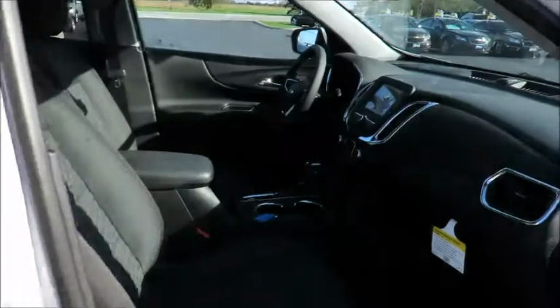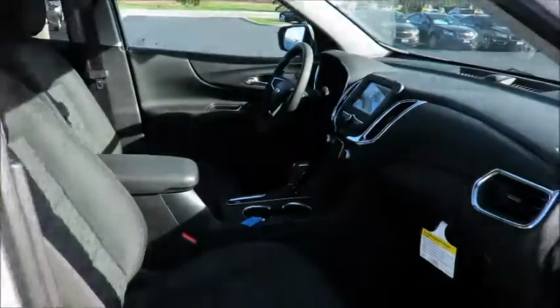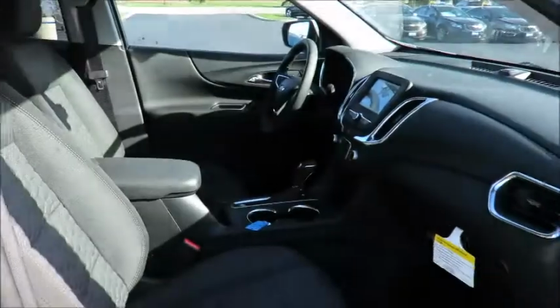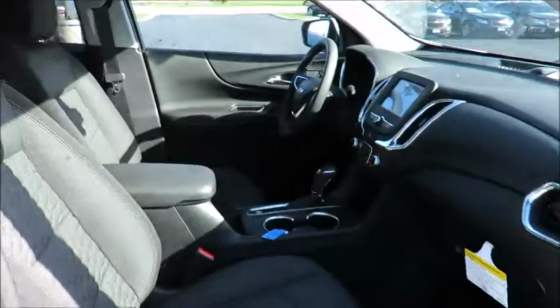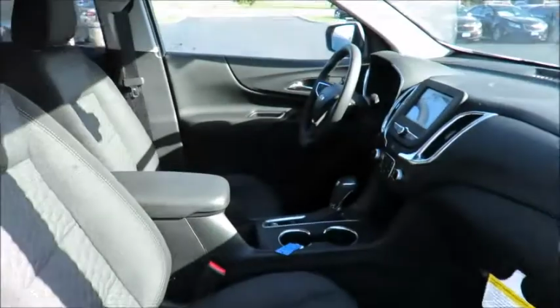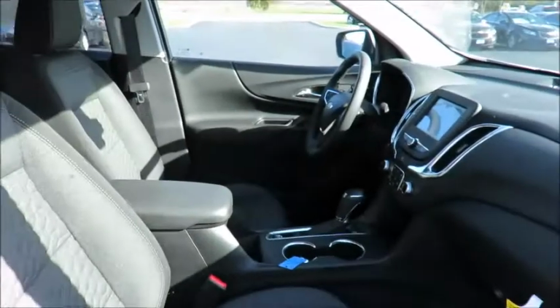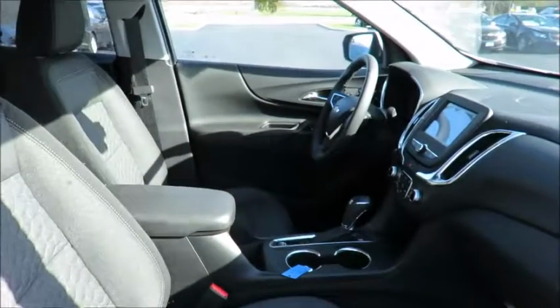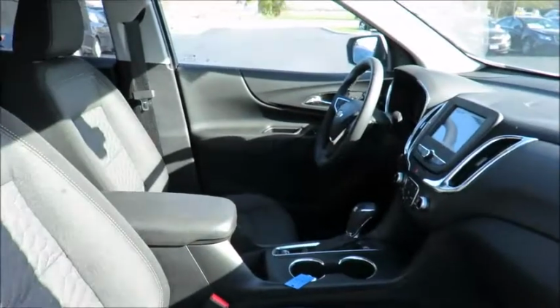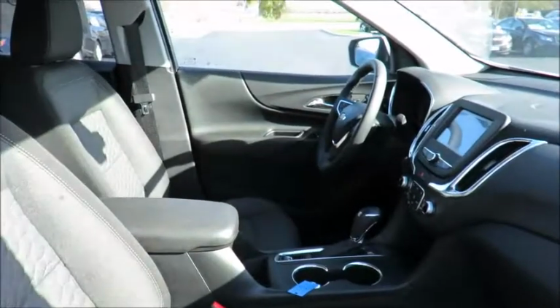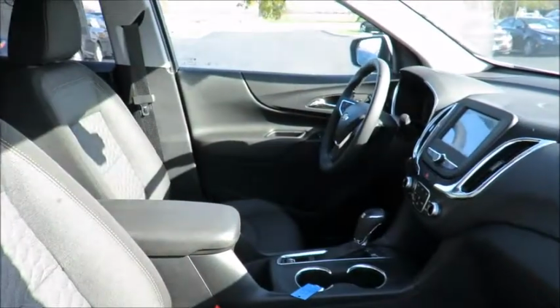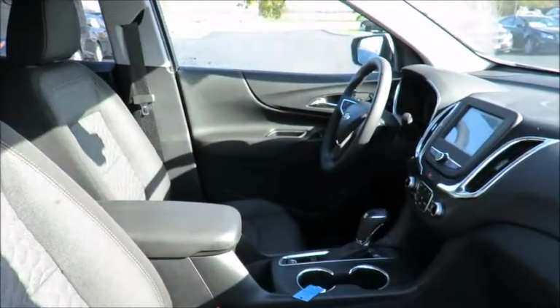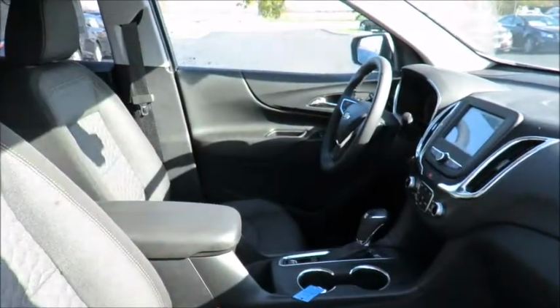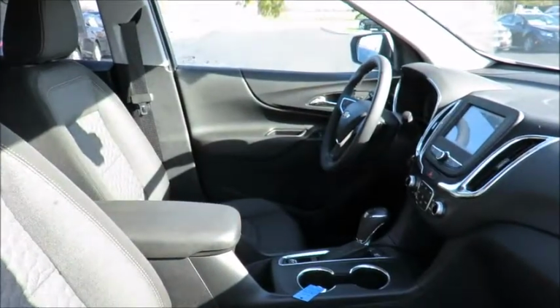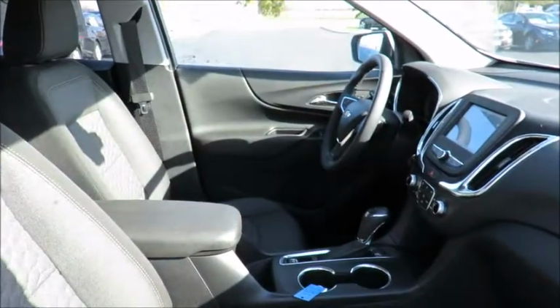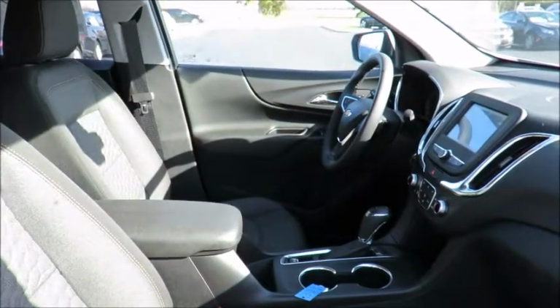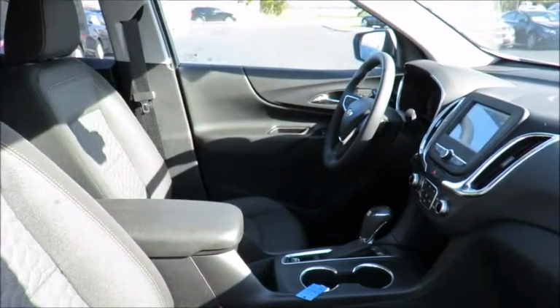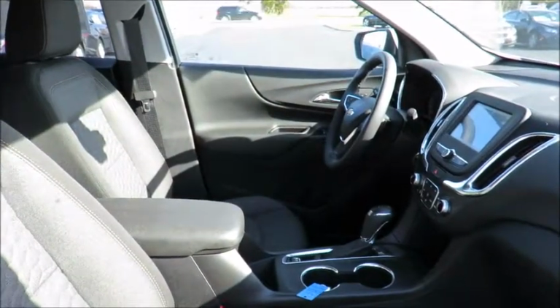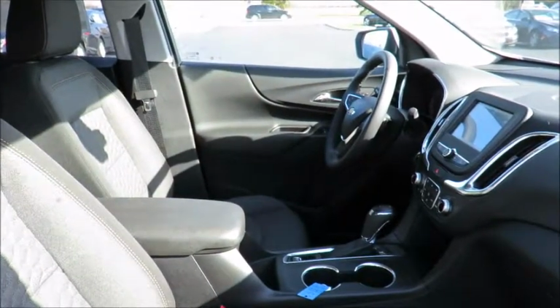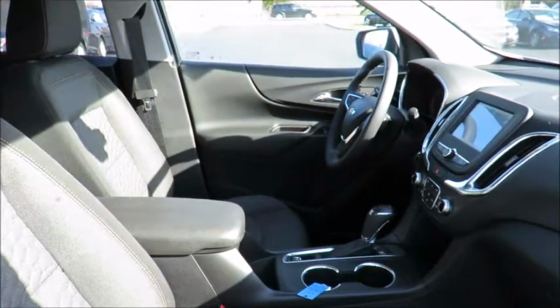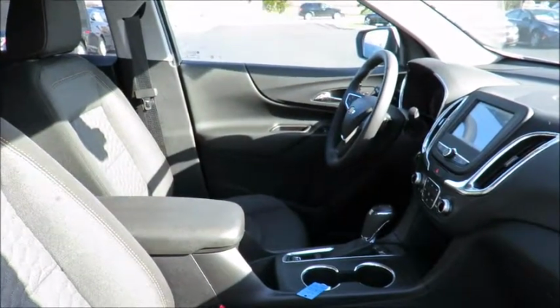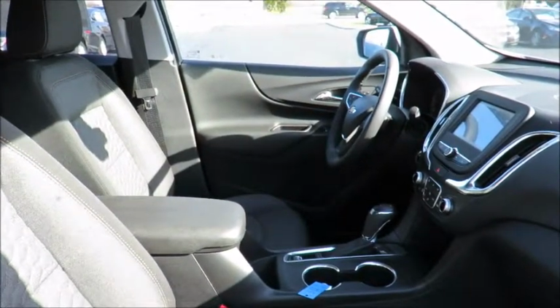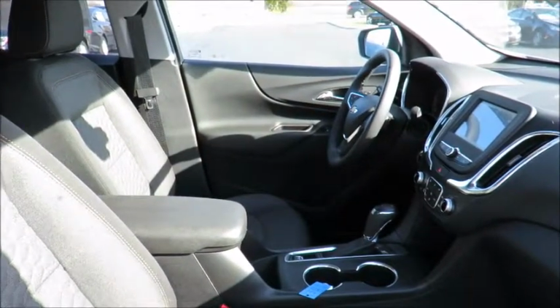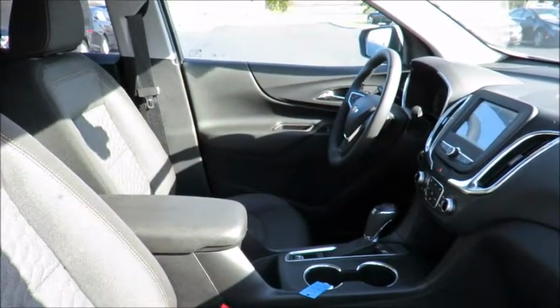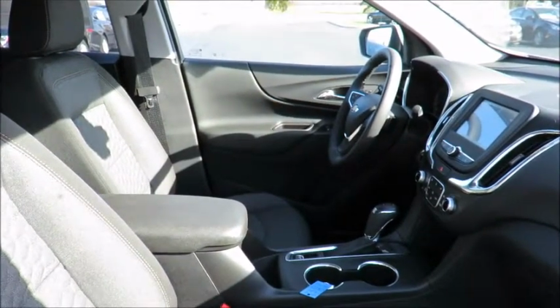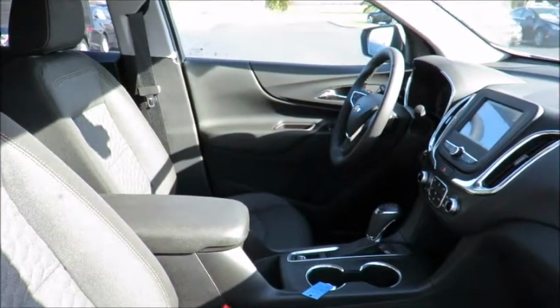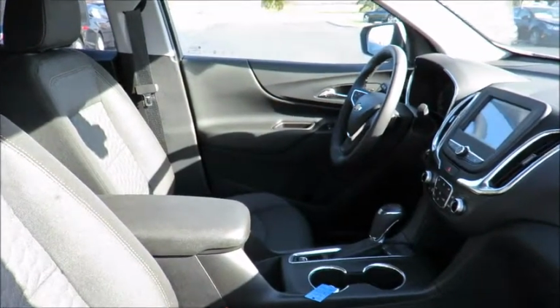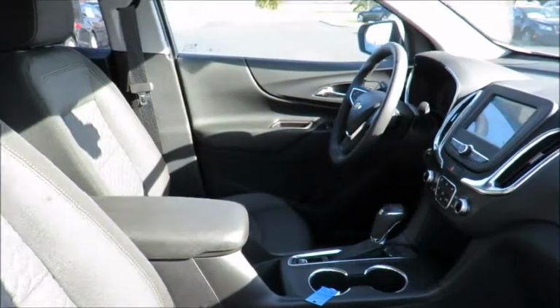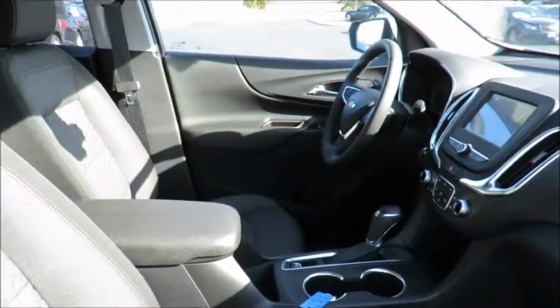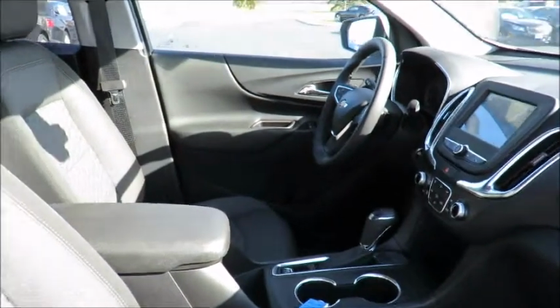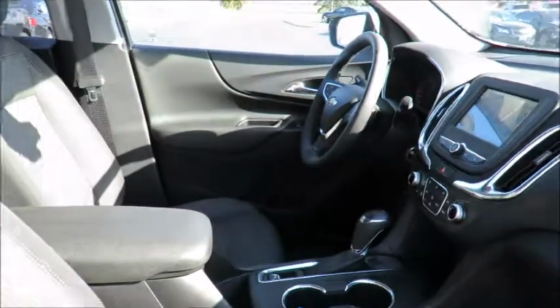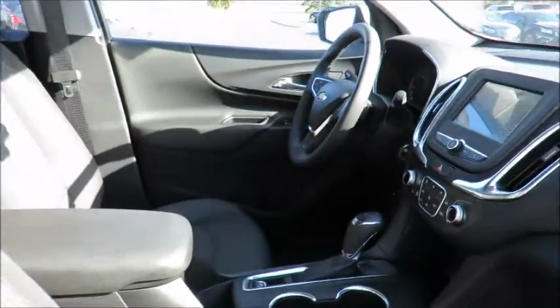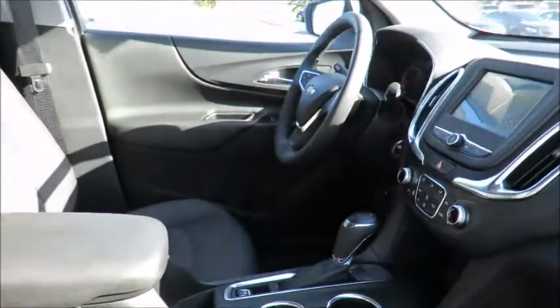You'll also receive OnStar vehicle diagnostics and dealer maintenance notifications to make service scheduling simple. You can even take advantage of our valet service, in which we pick up your car and drop it off for you when service is complete.